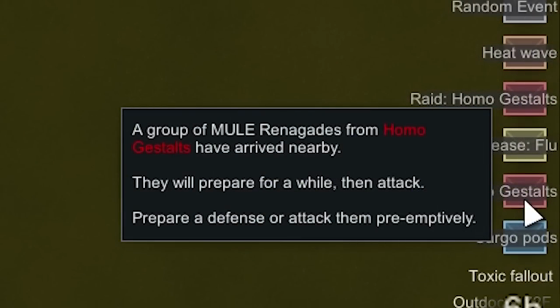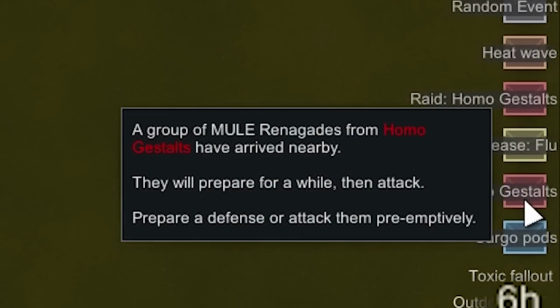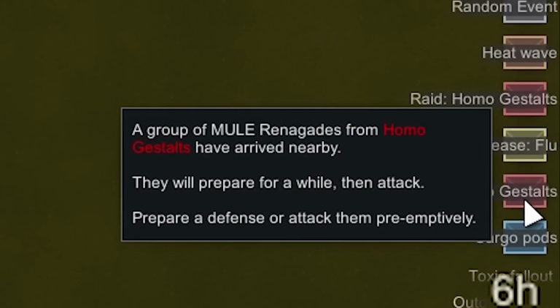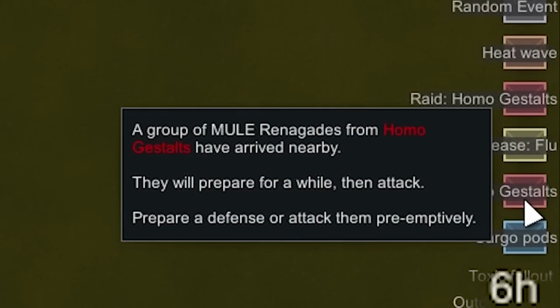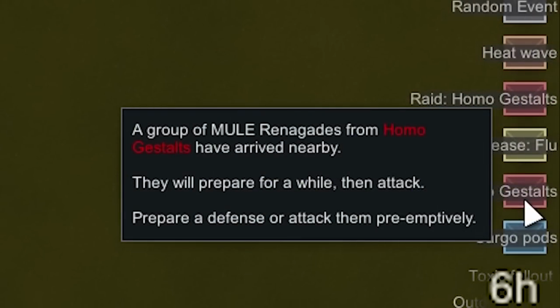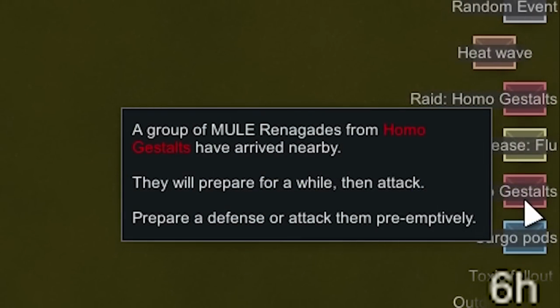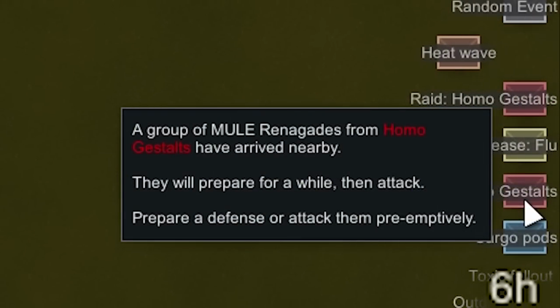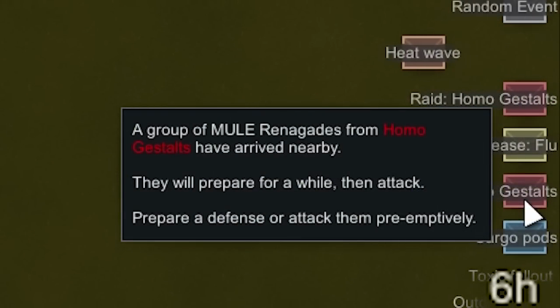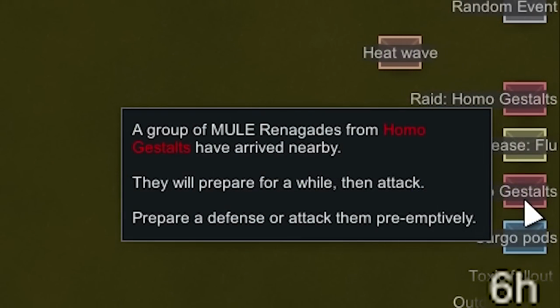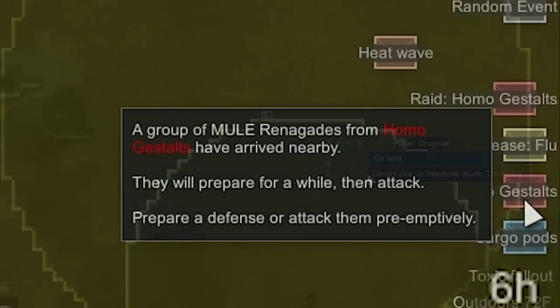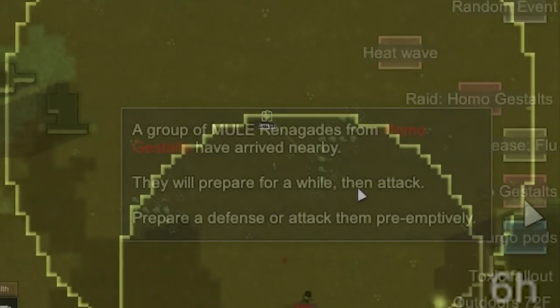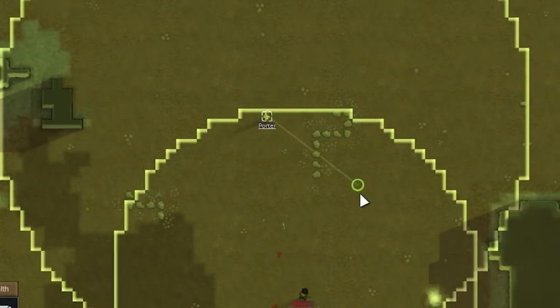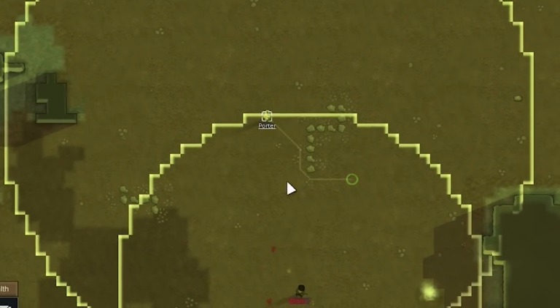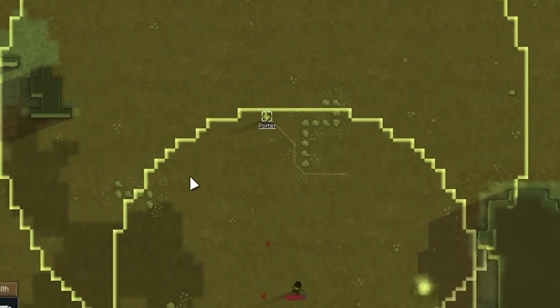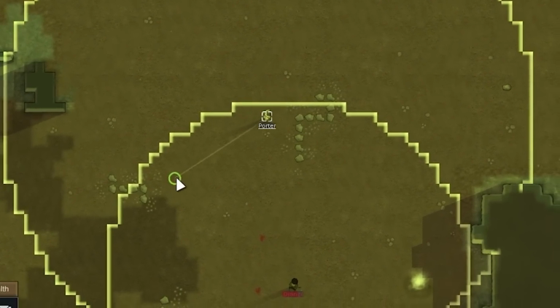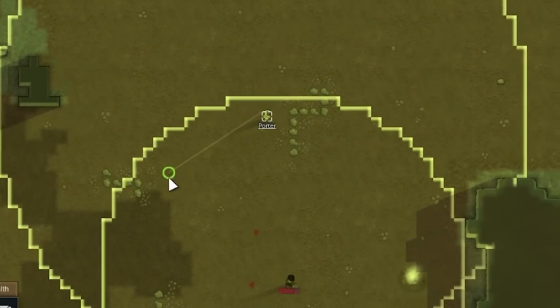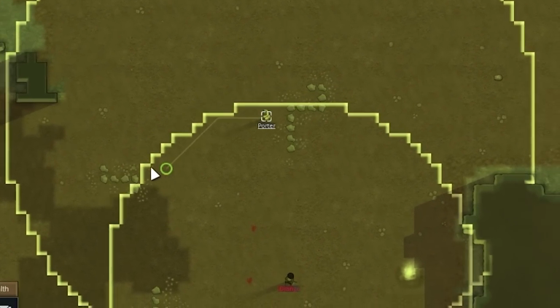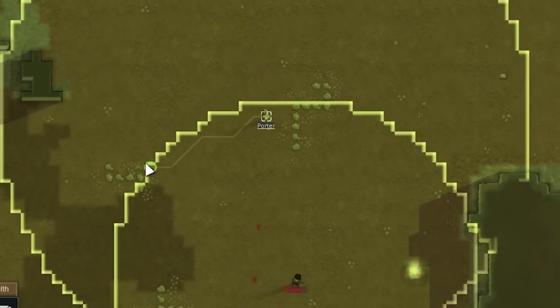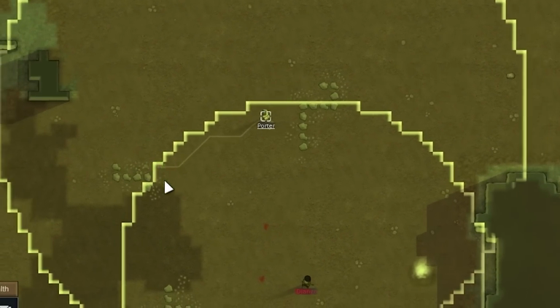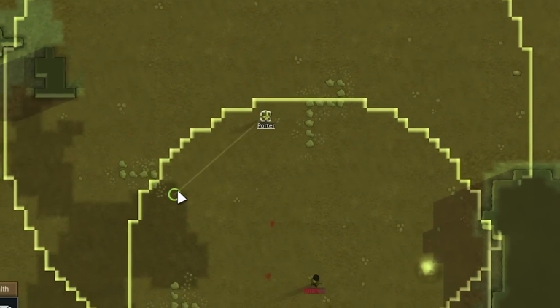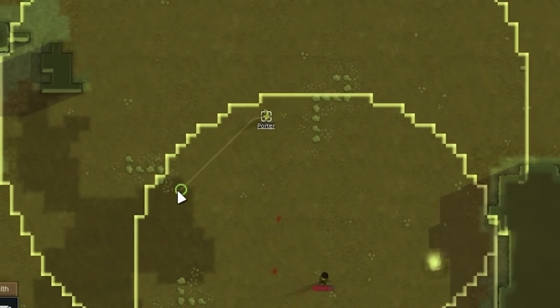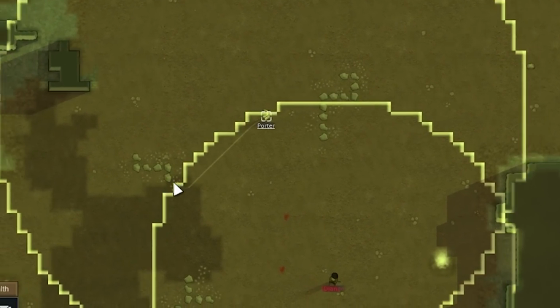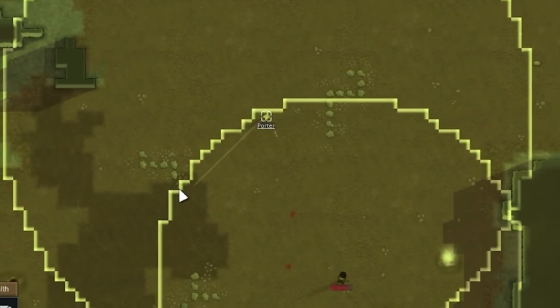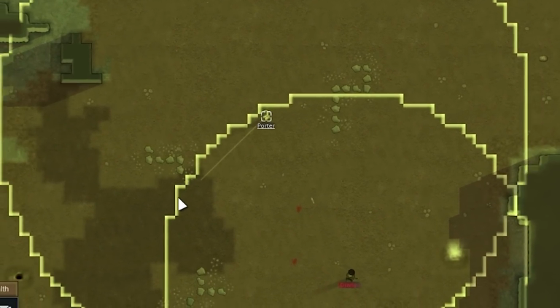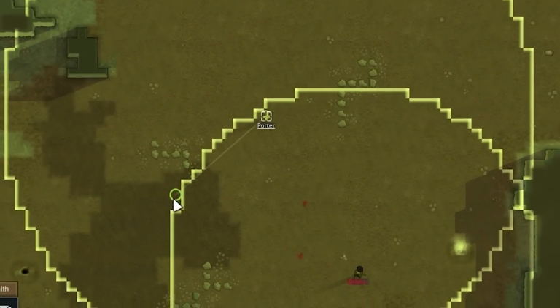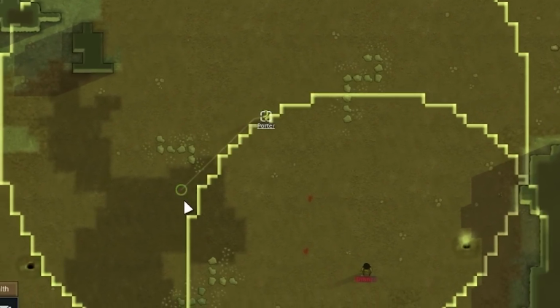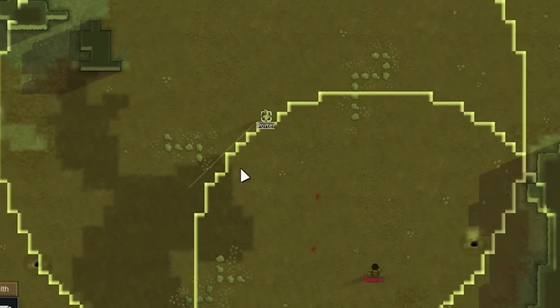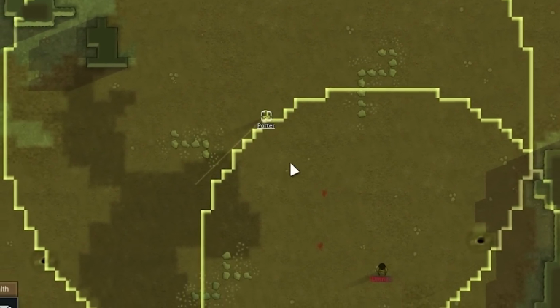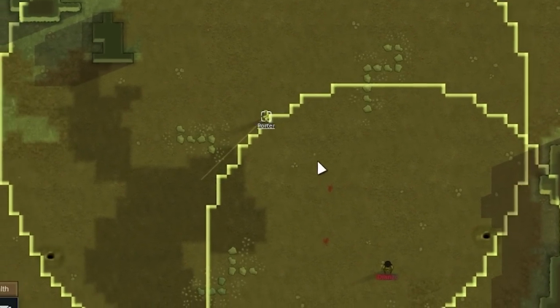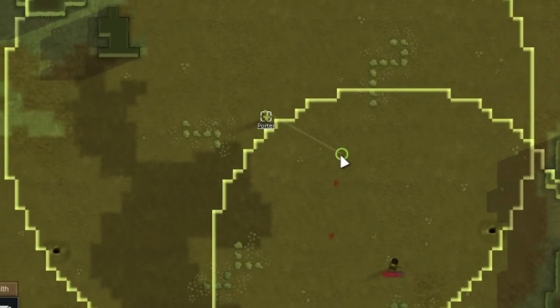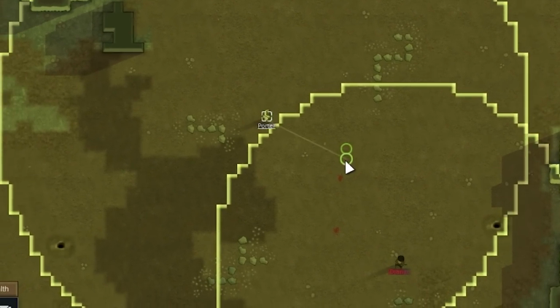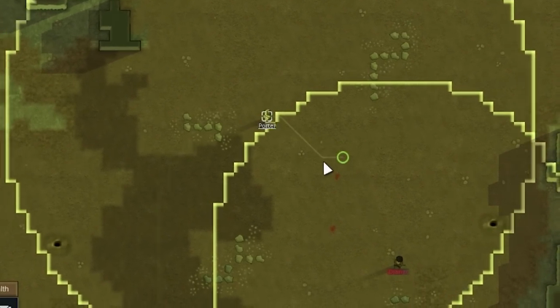The 6 a.m. raid comes on quick. Sam is noticeably slower doing things now that he's sick.